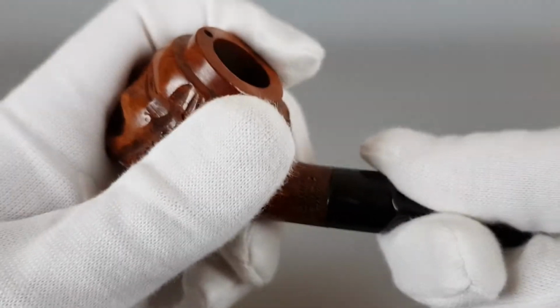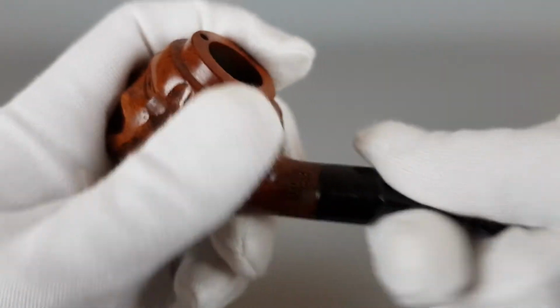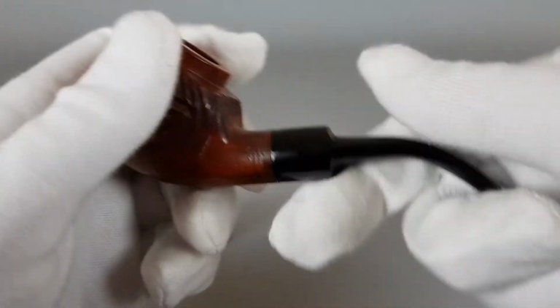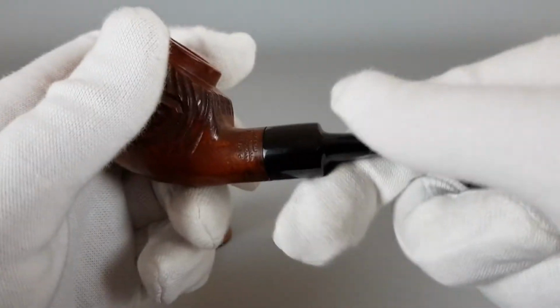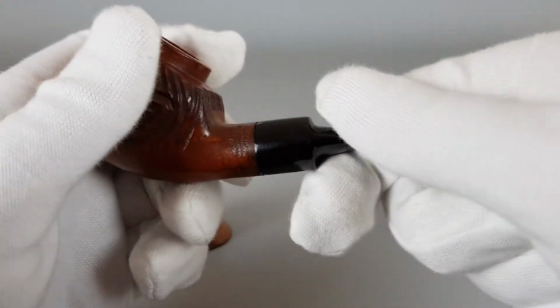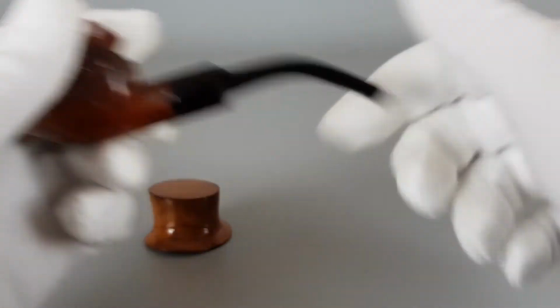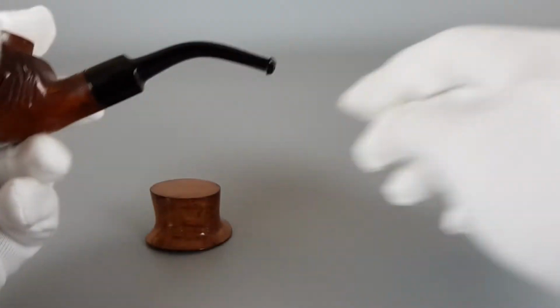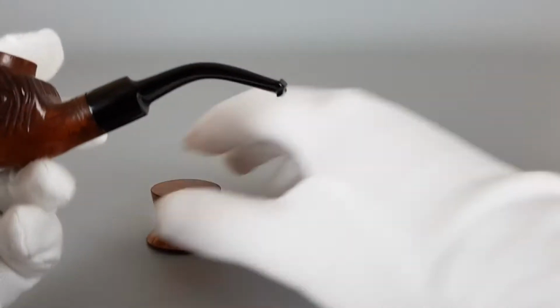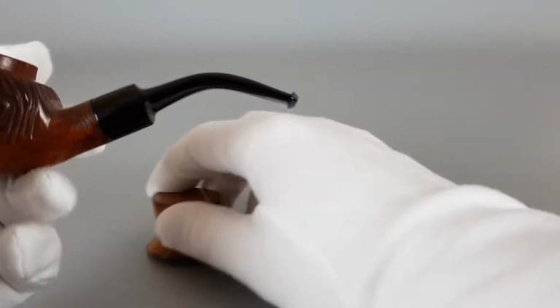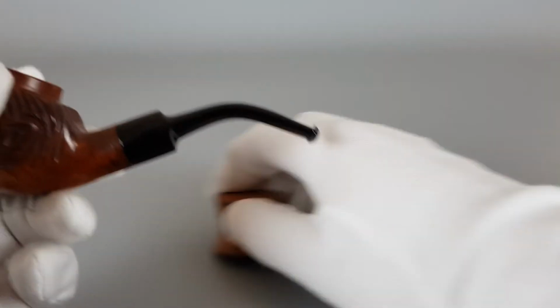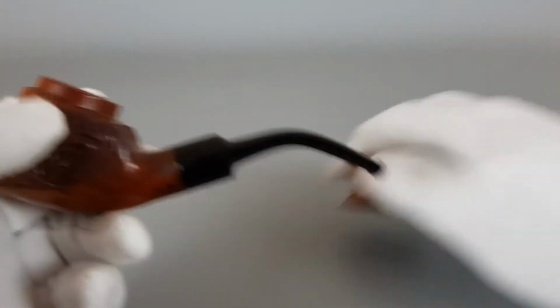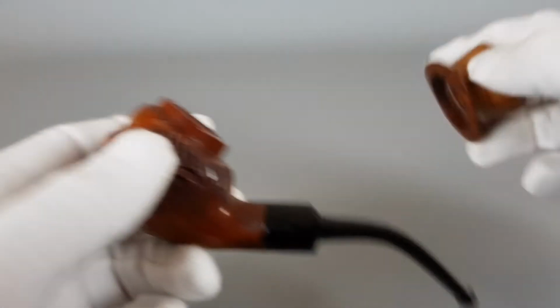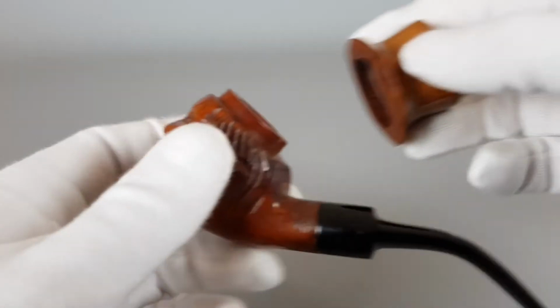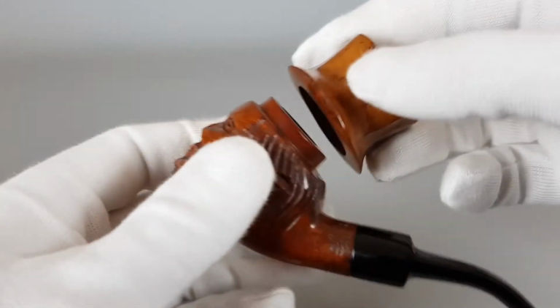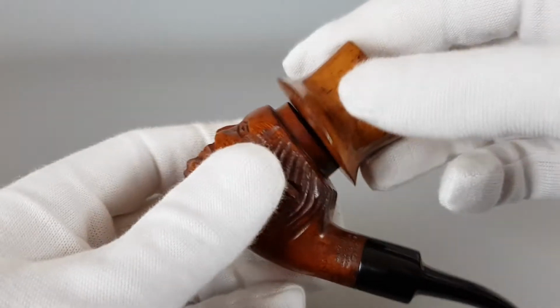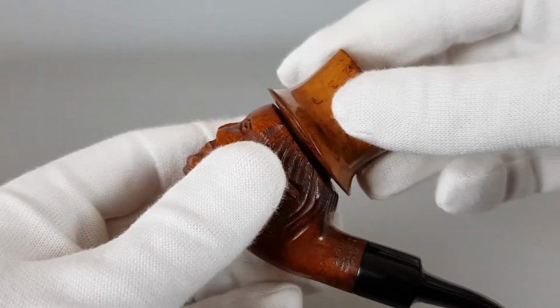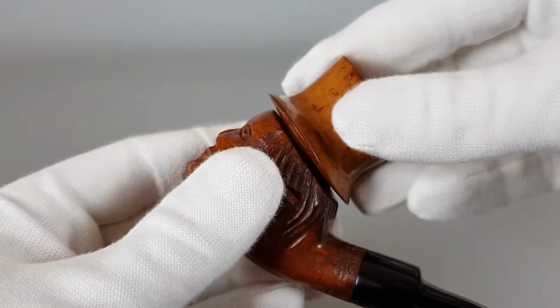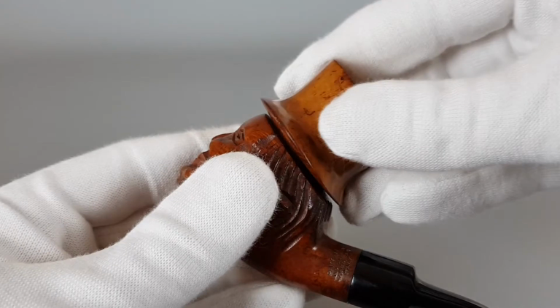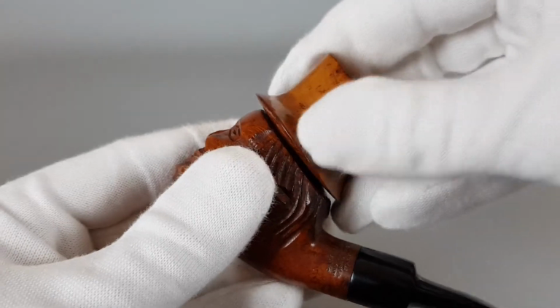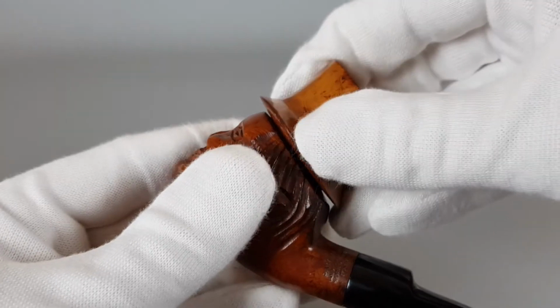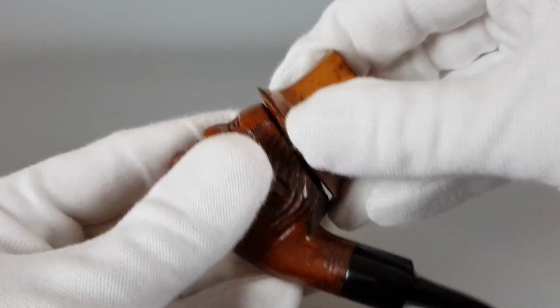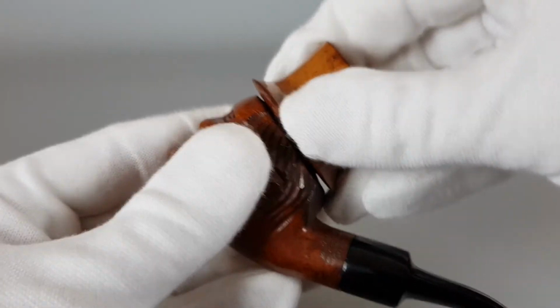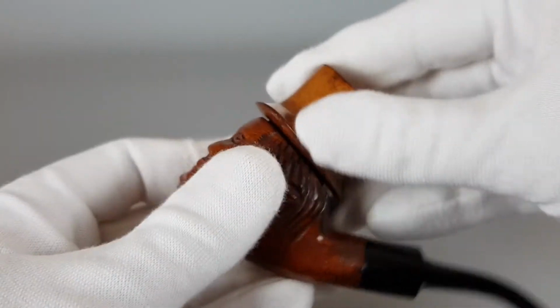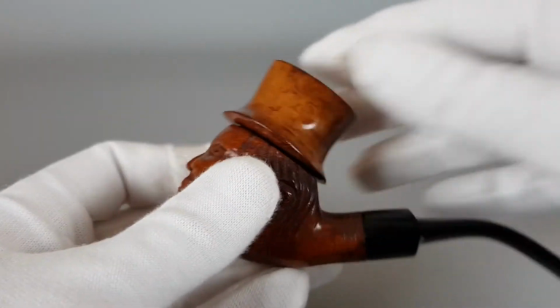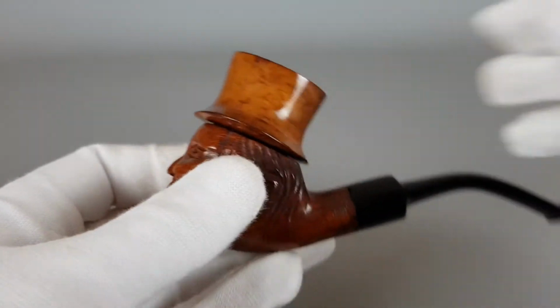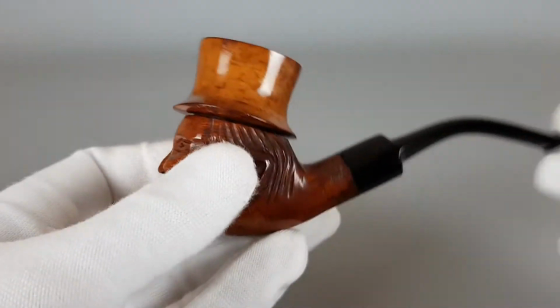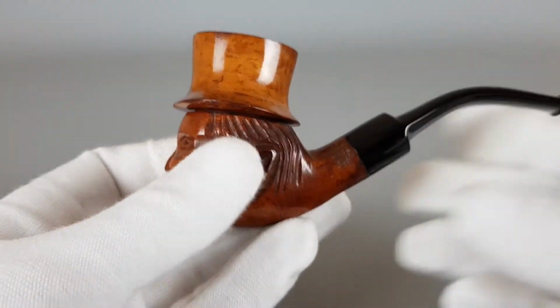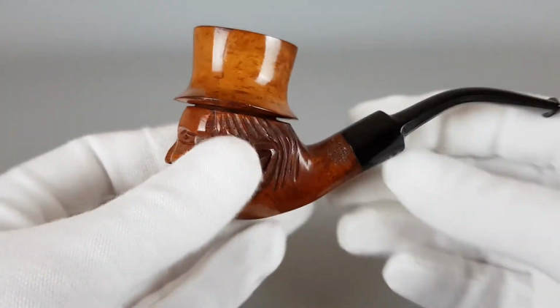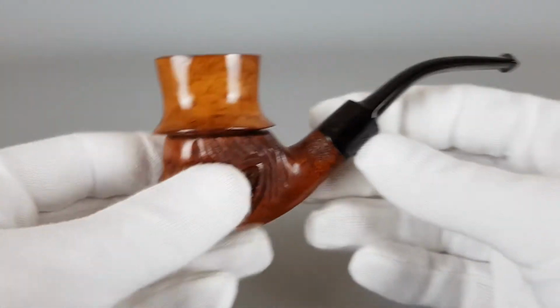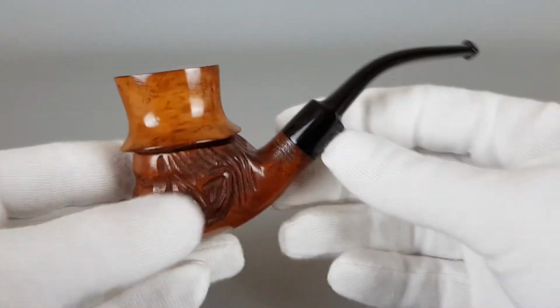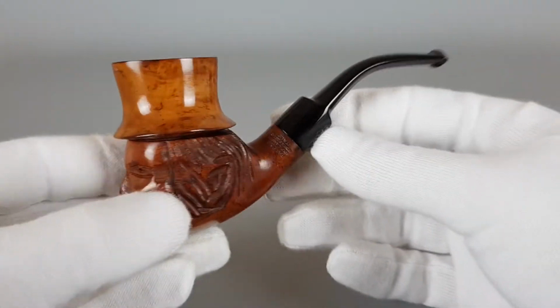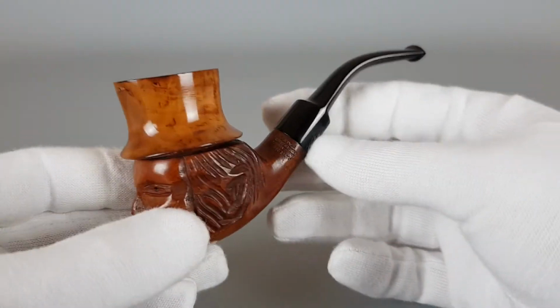Just put the stem in, then get the hand back and squeeze it a bit harder.